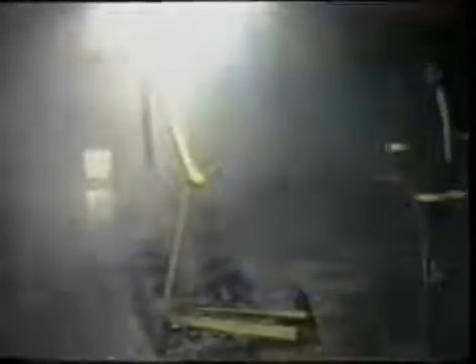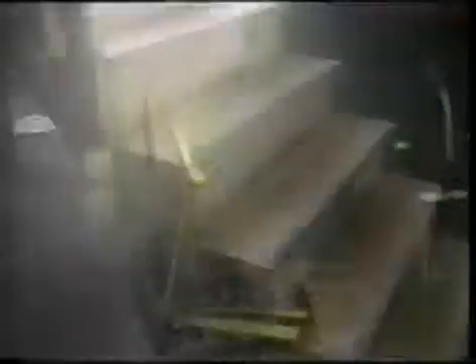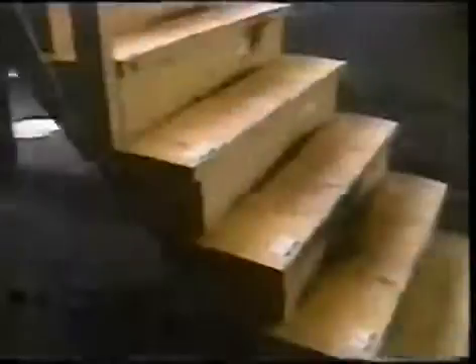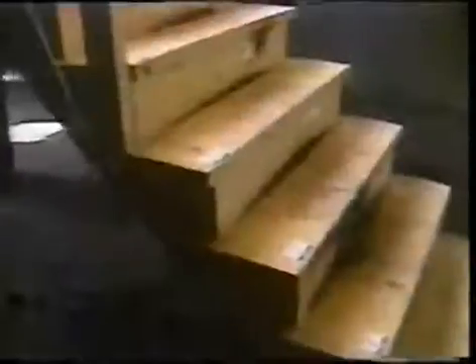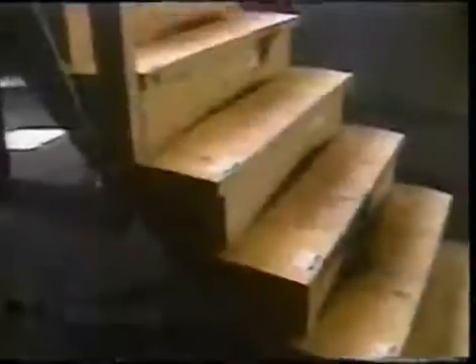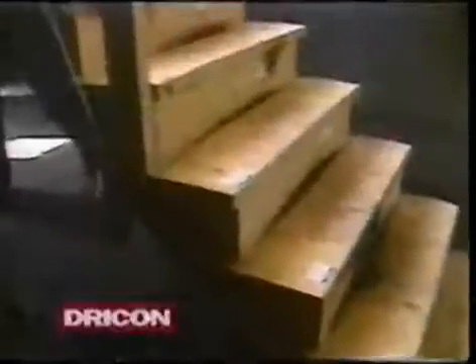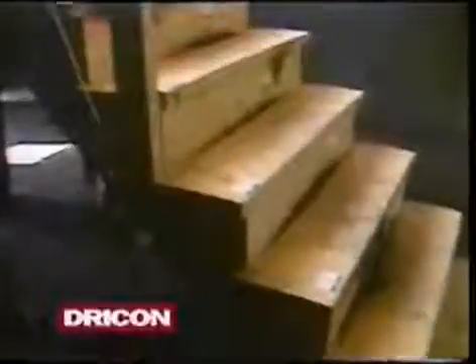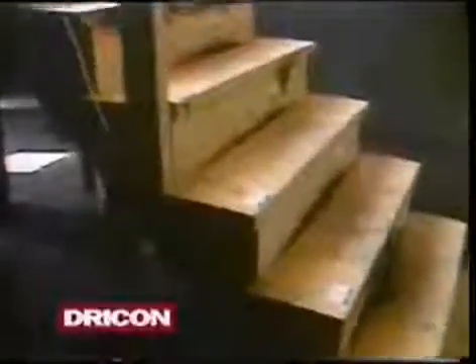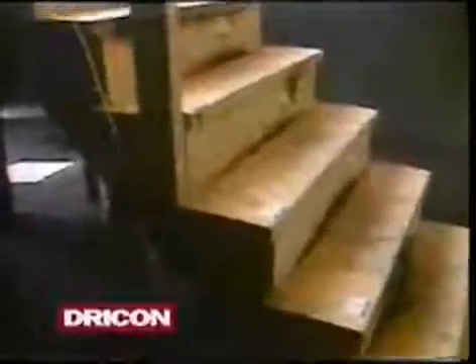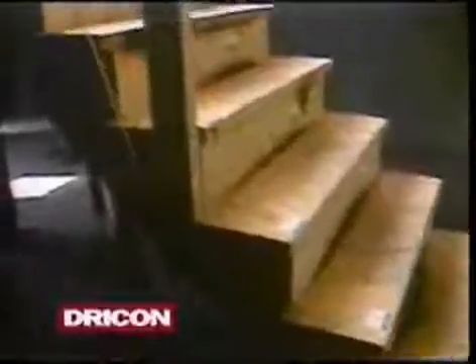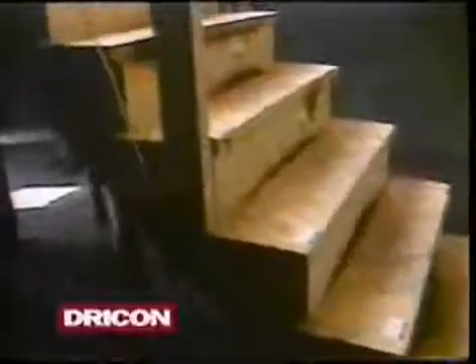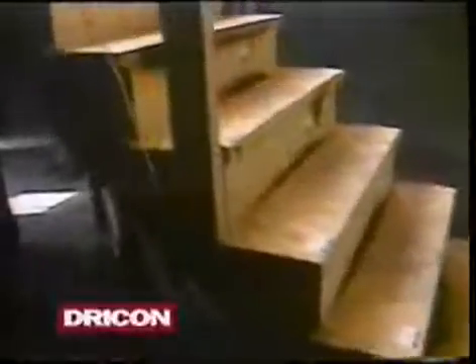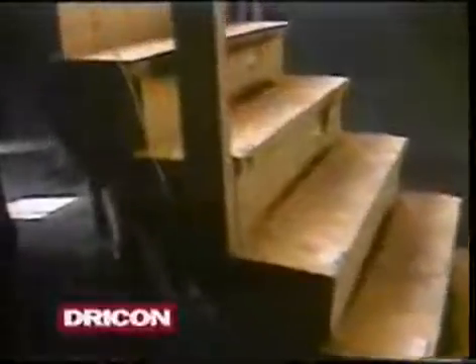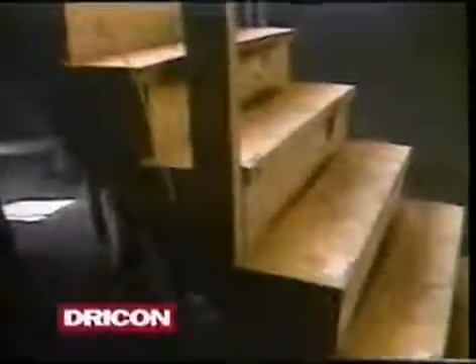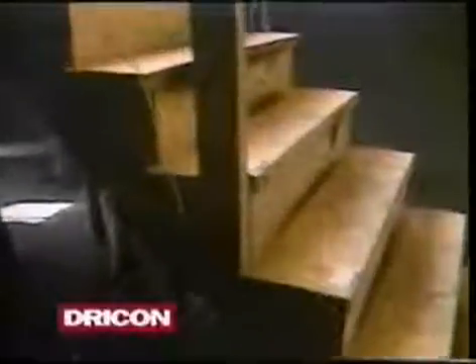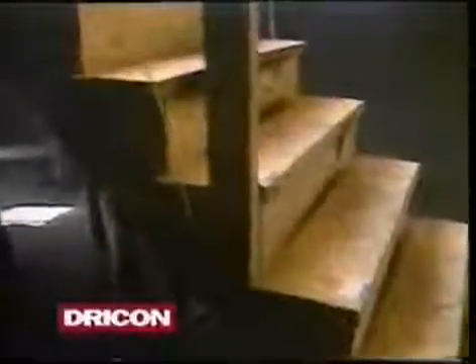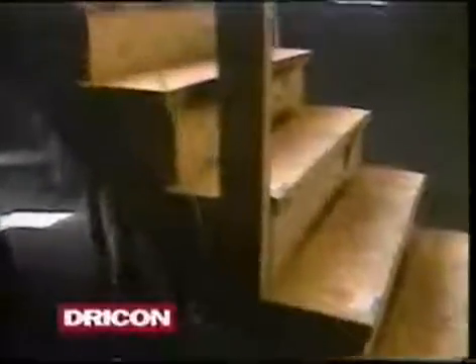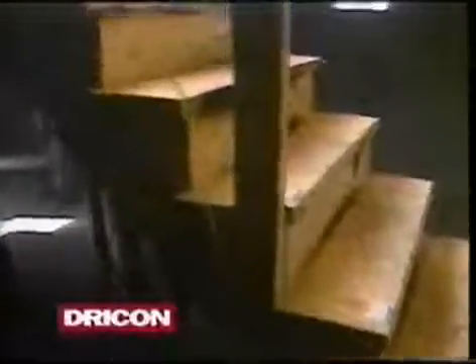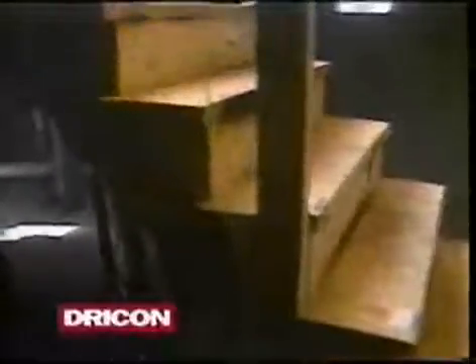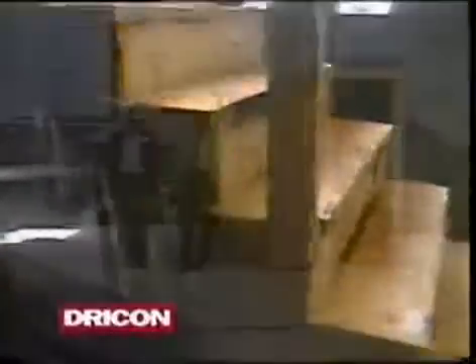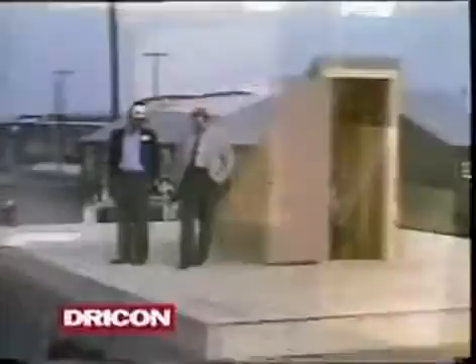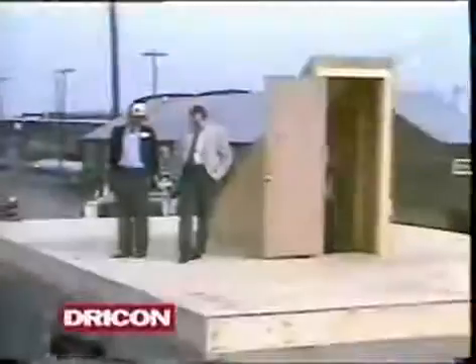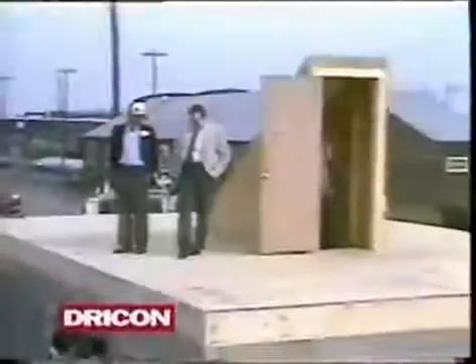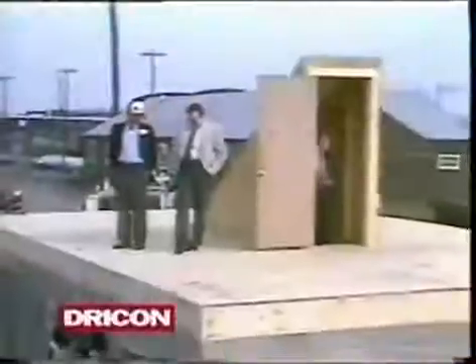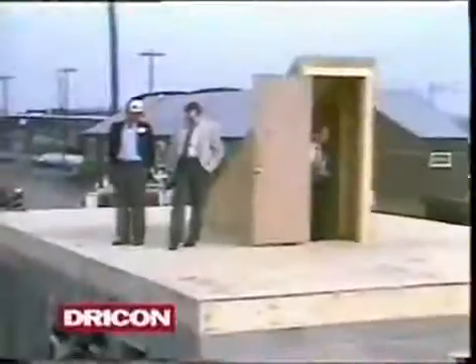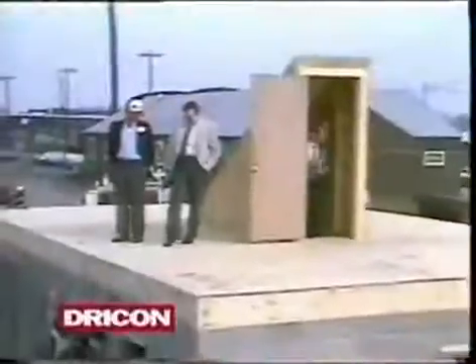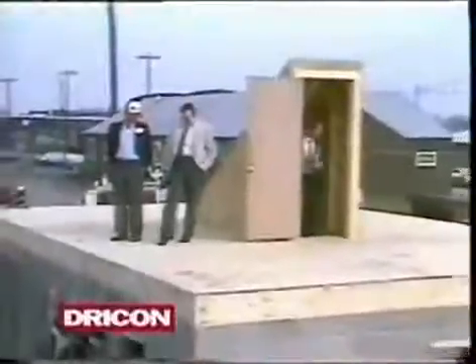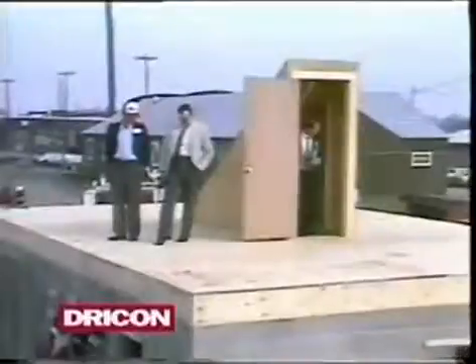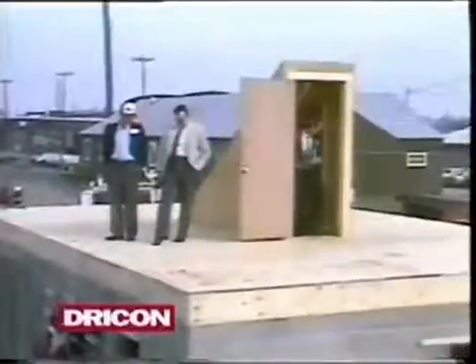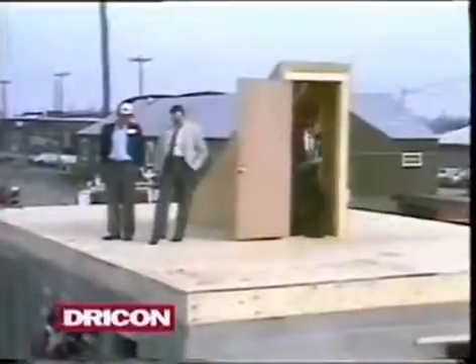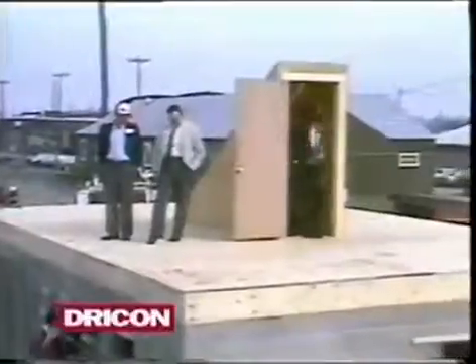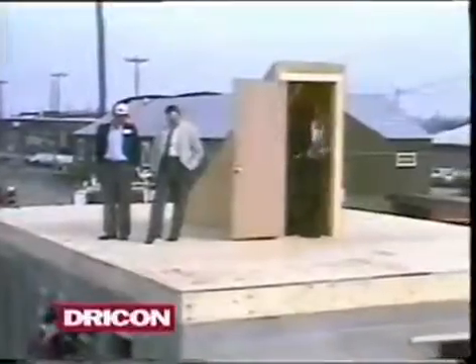After this demonstration, the dry-con steps remained strong enough for people to walk on them.